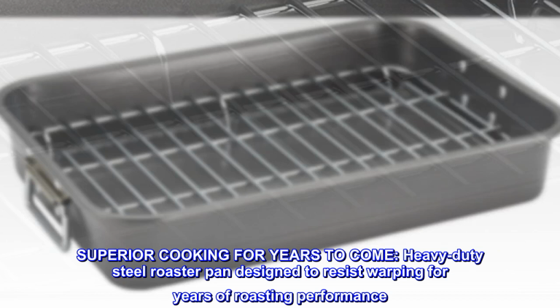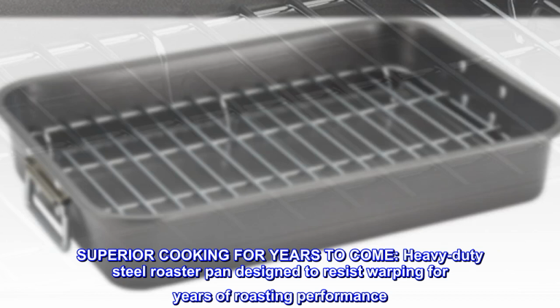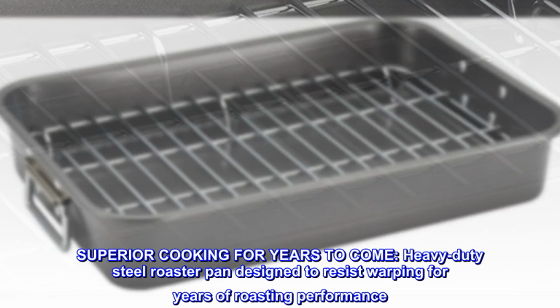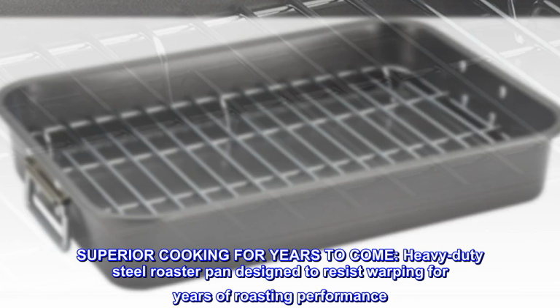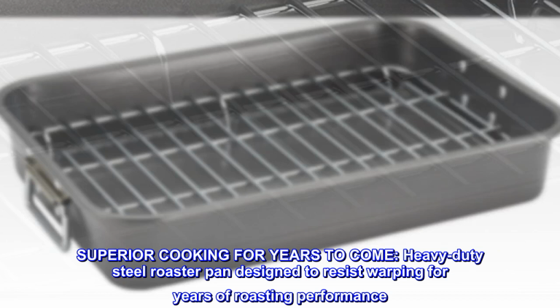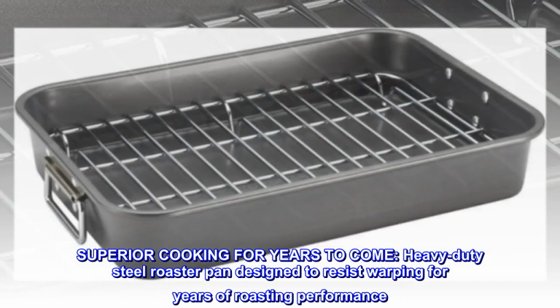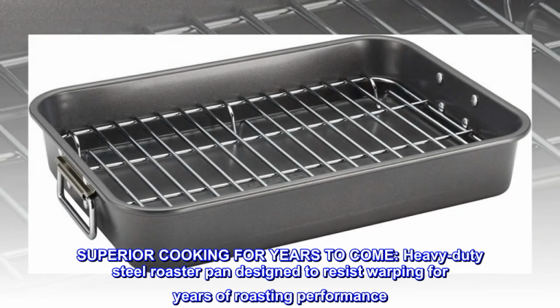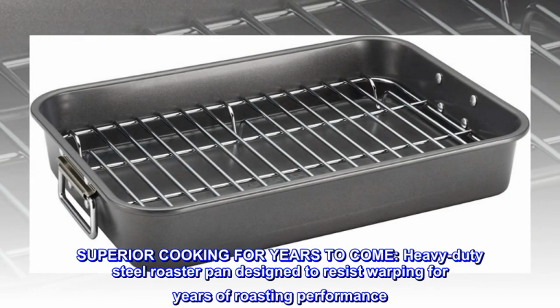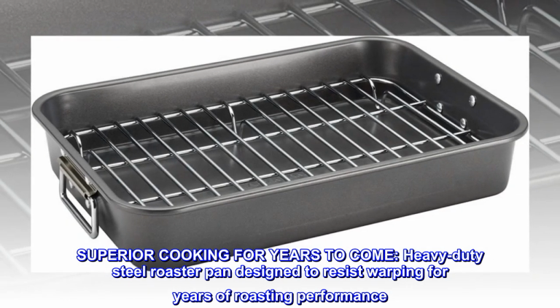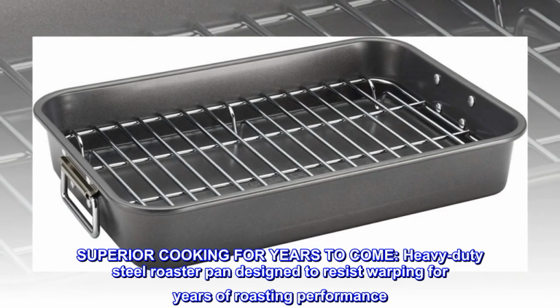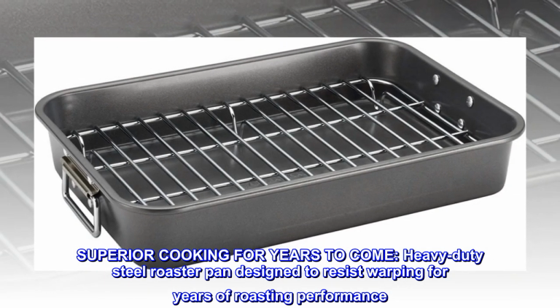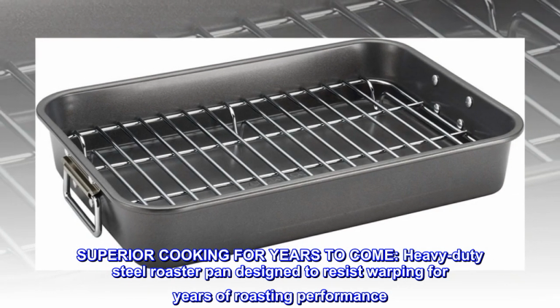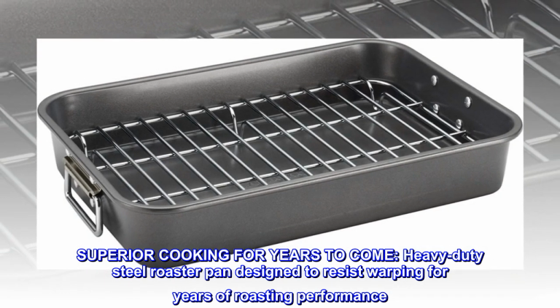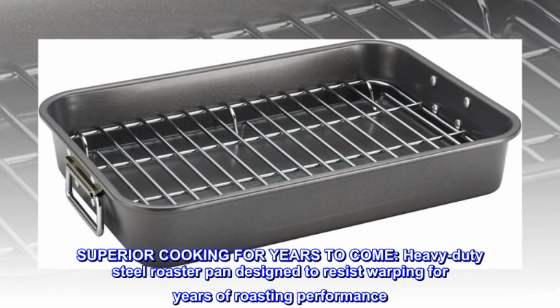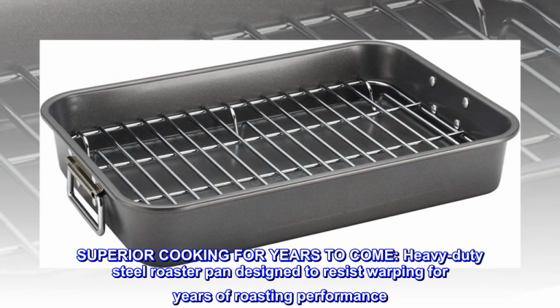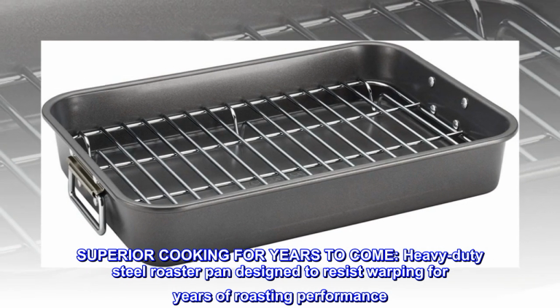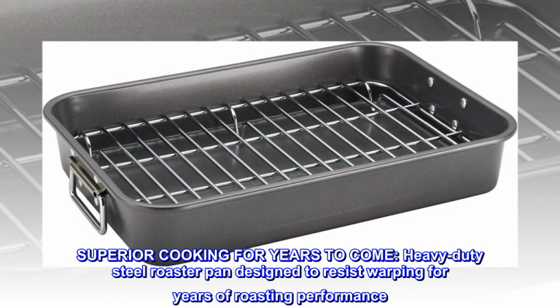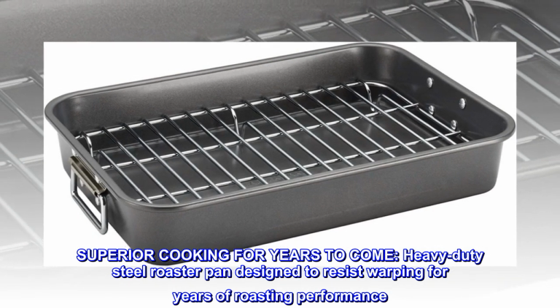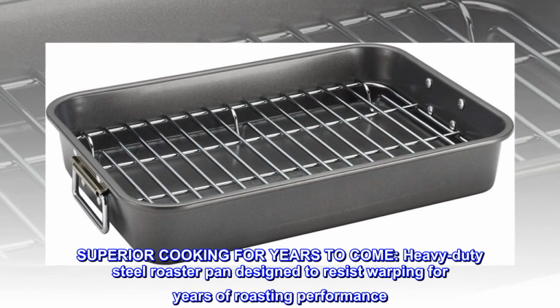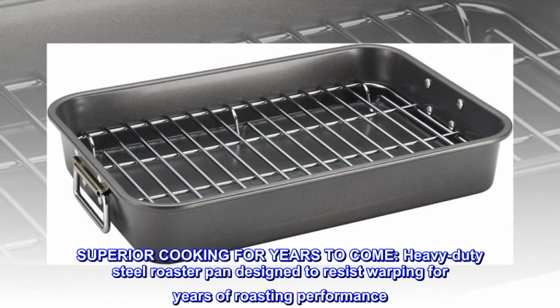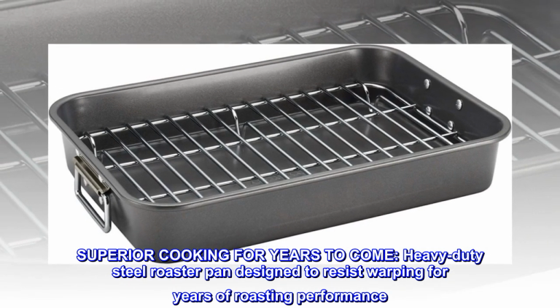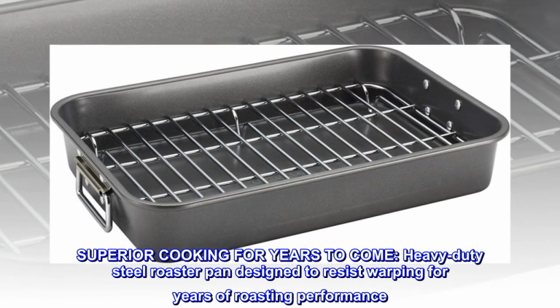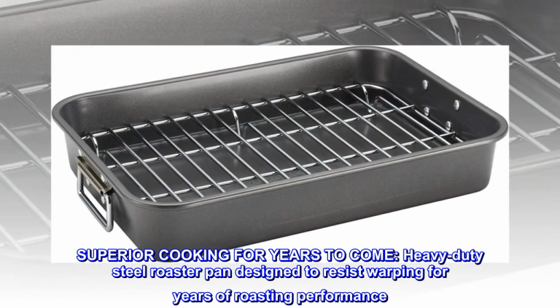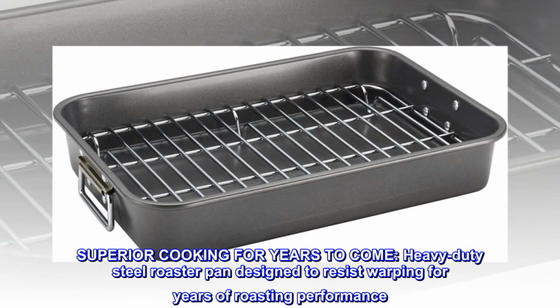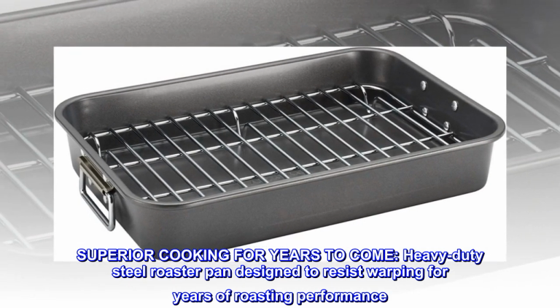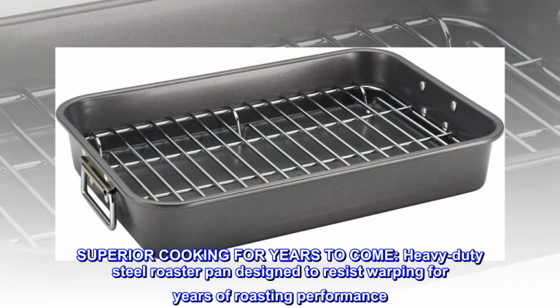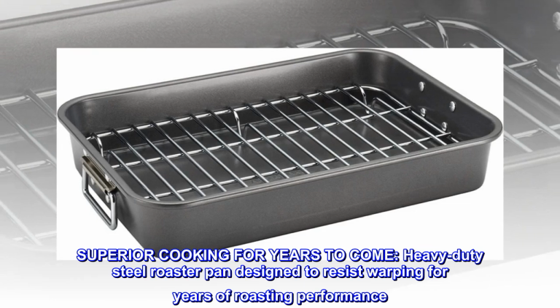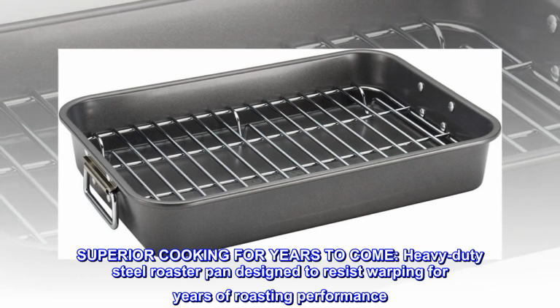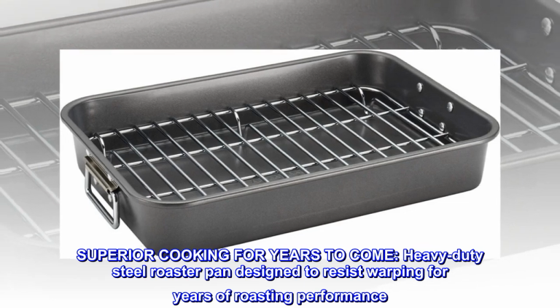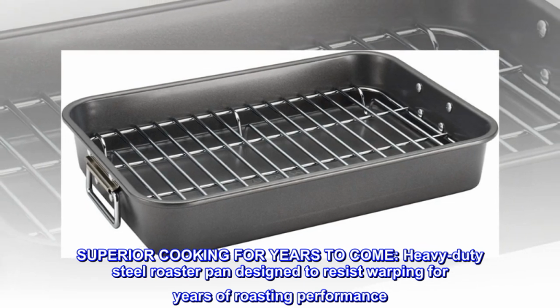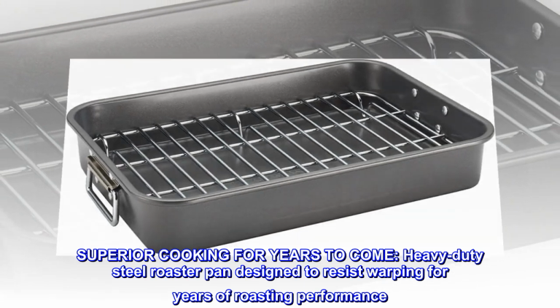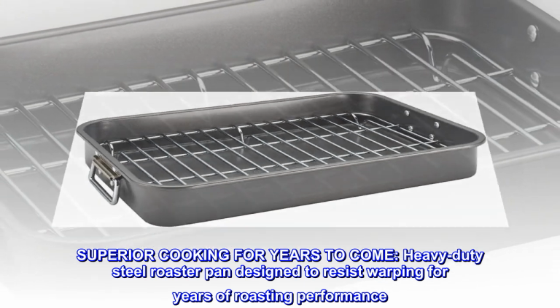Superior cooking for years to come. Heavy-duty steel roaster pan designed to resist warping for years of roasting performance.